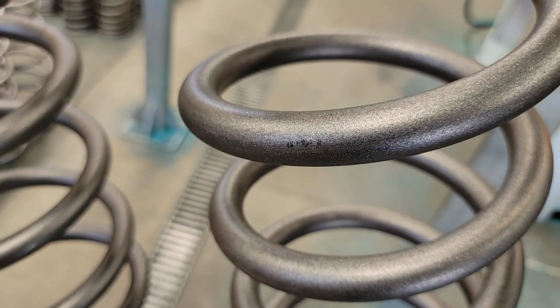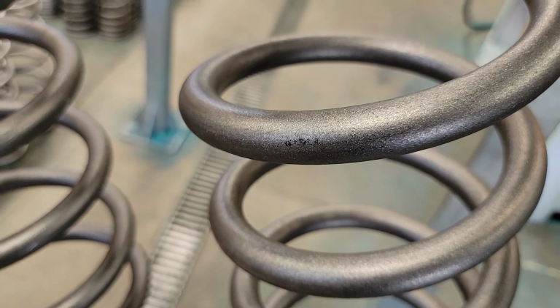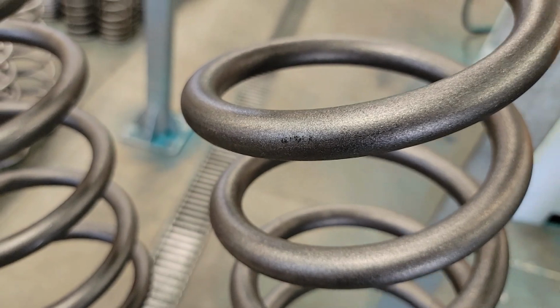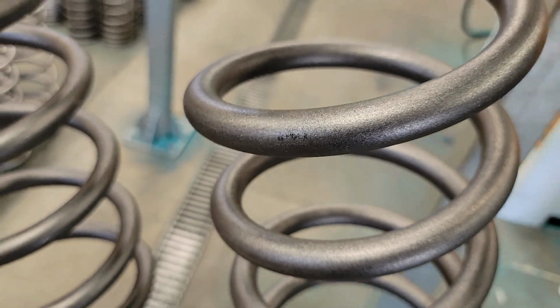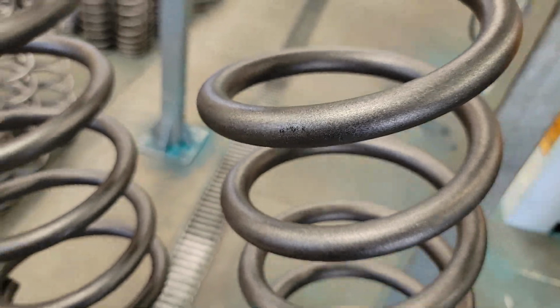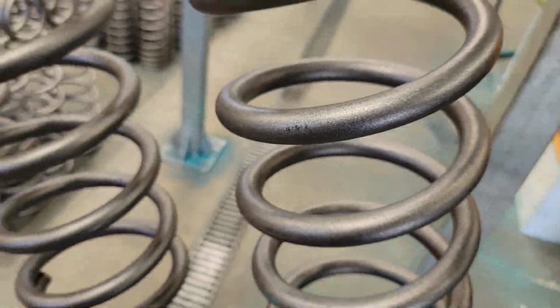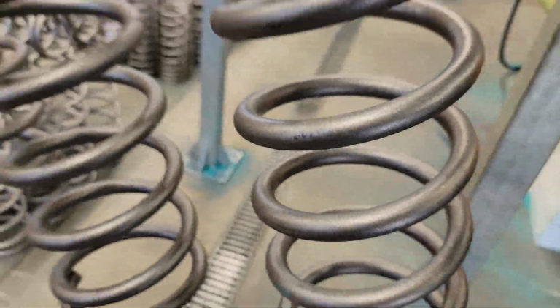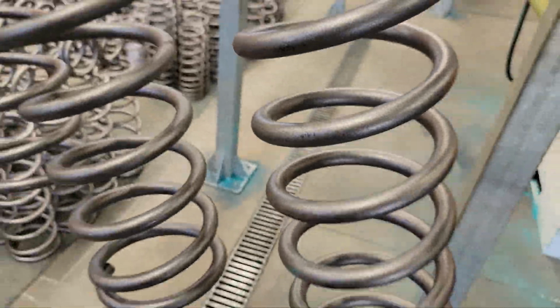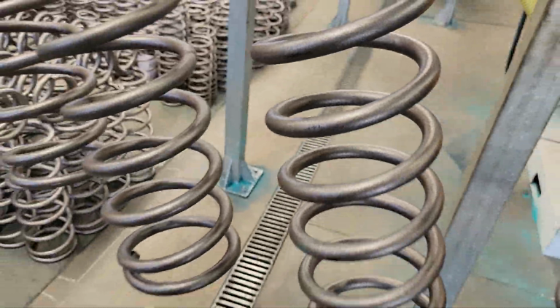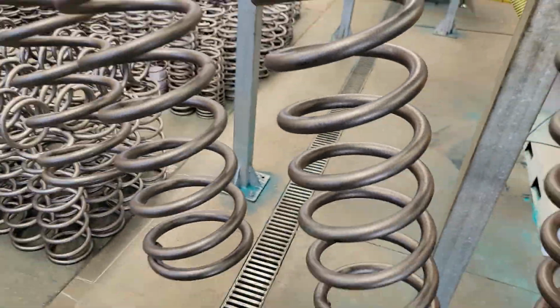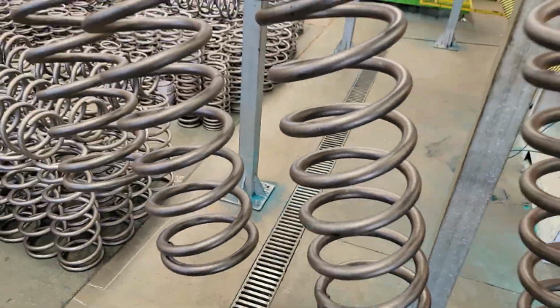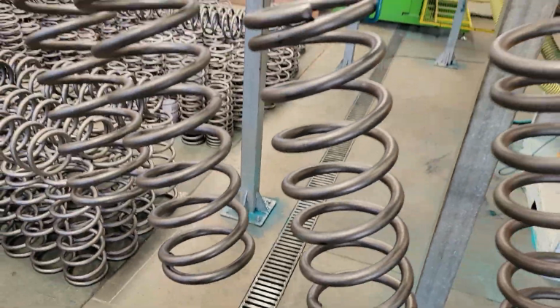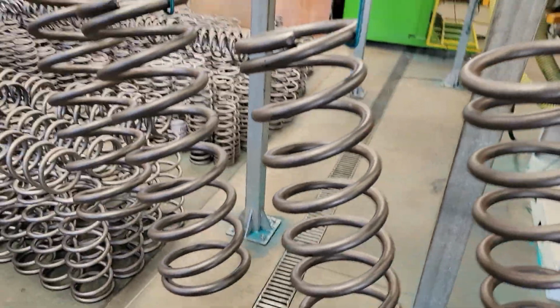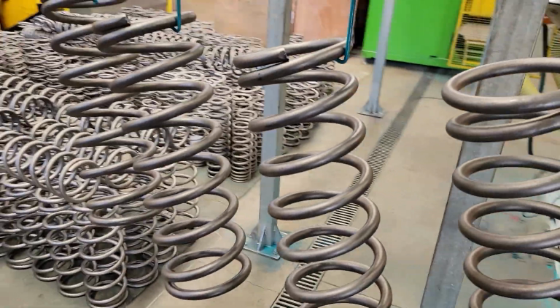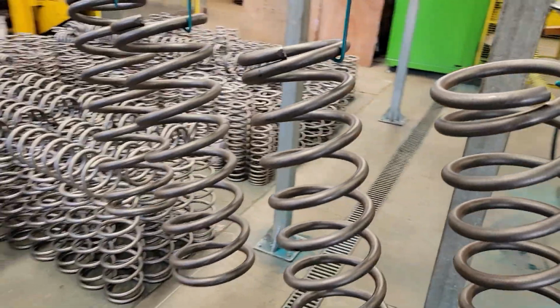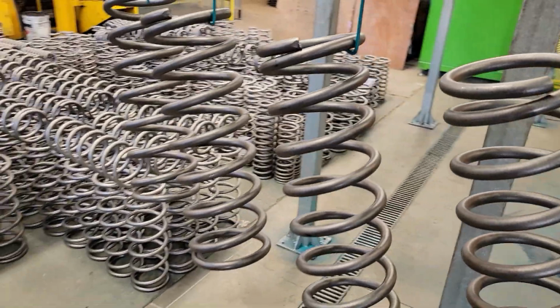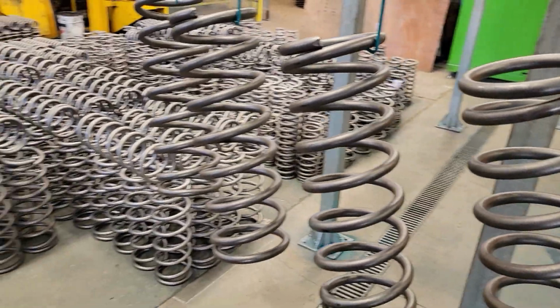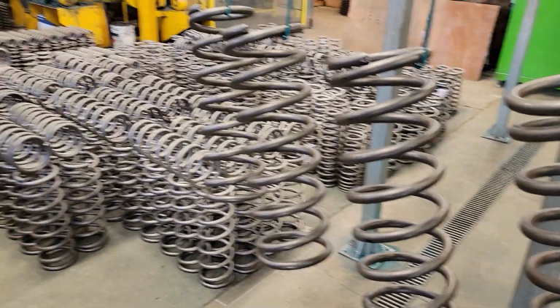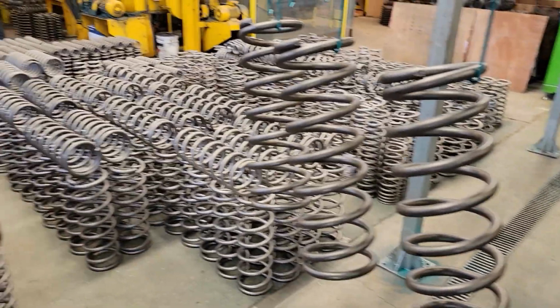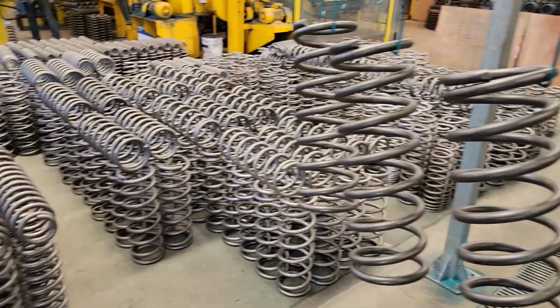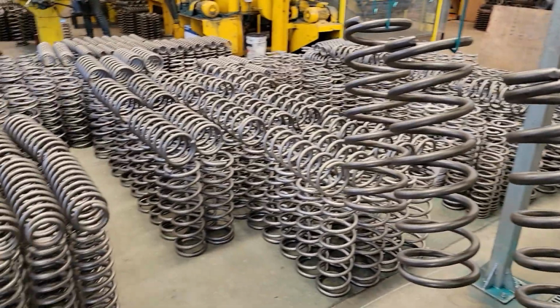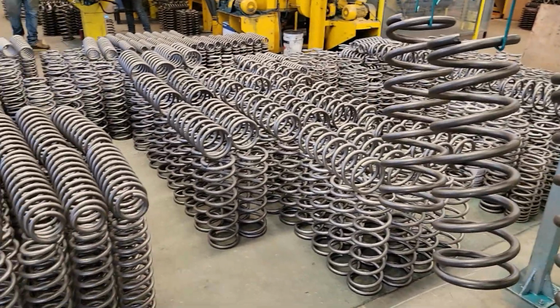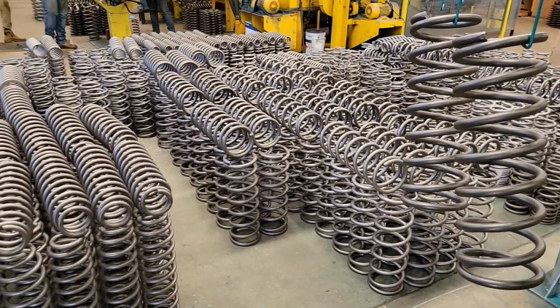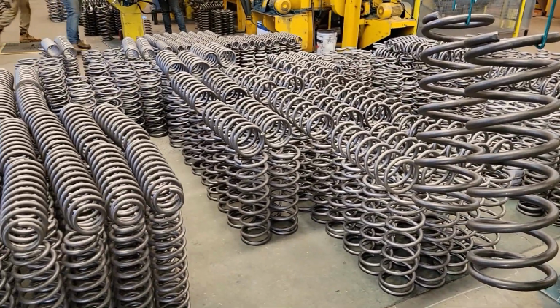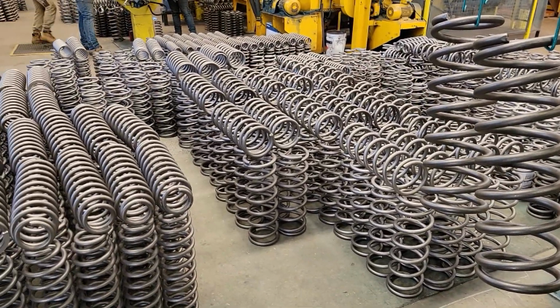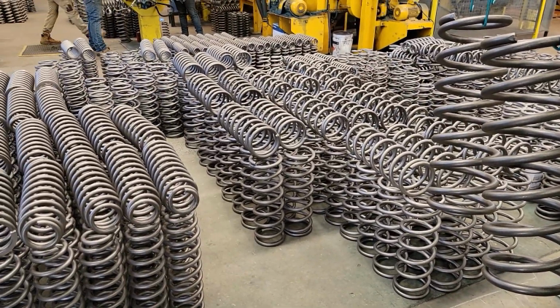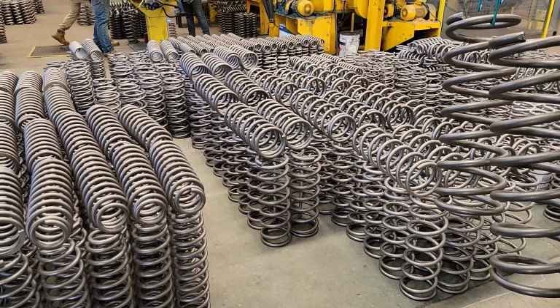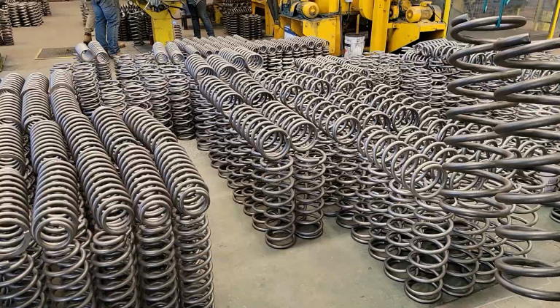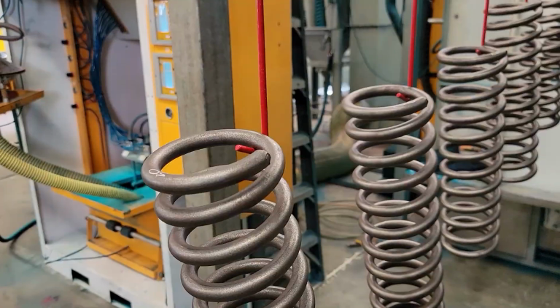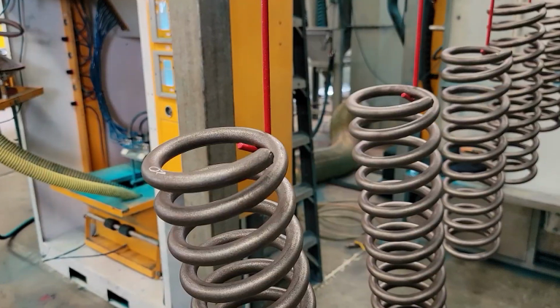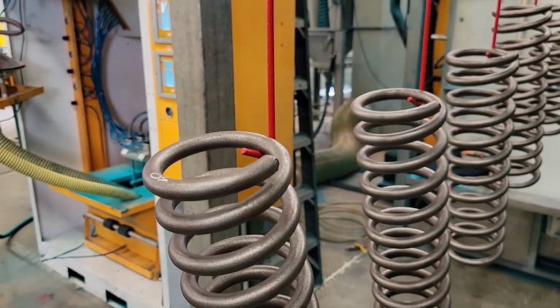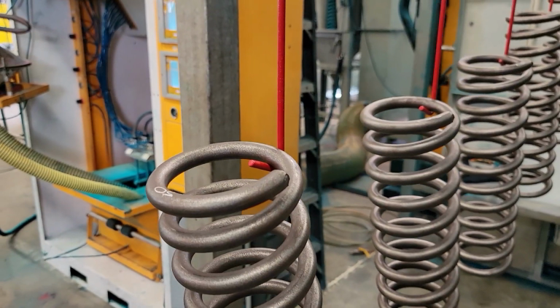It's pretty amazing how the surface area of the coil spring looks before it goes through the powder coat — really nice finish, but unfortunately it's raw steel and really prone to rusting.